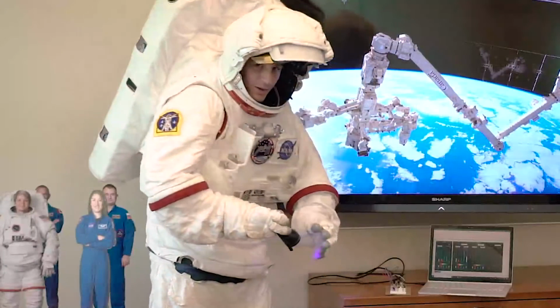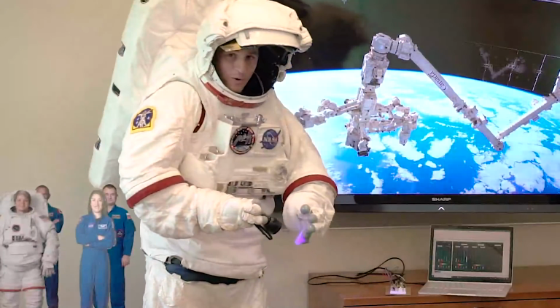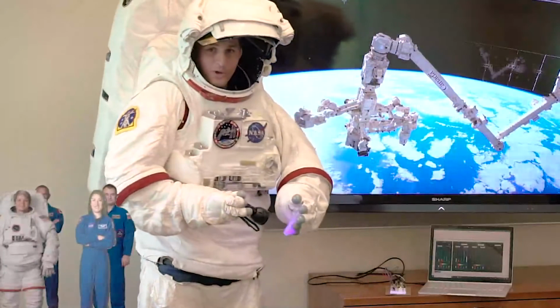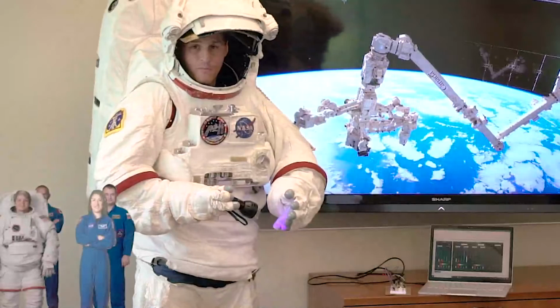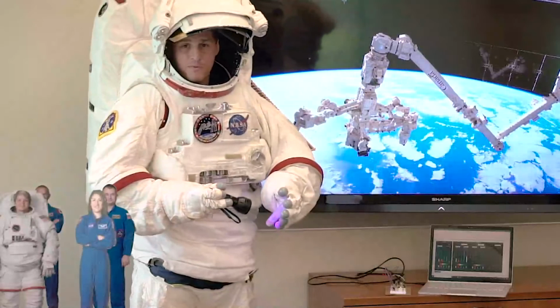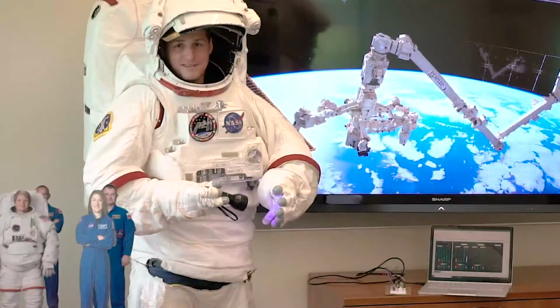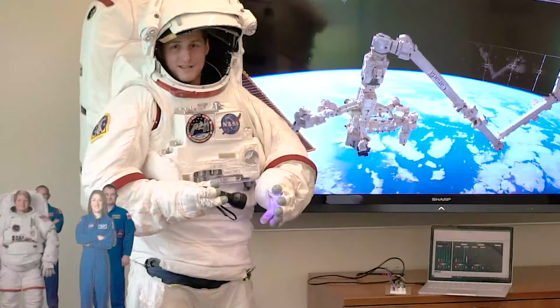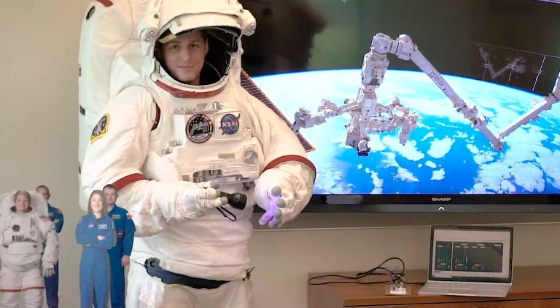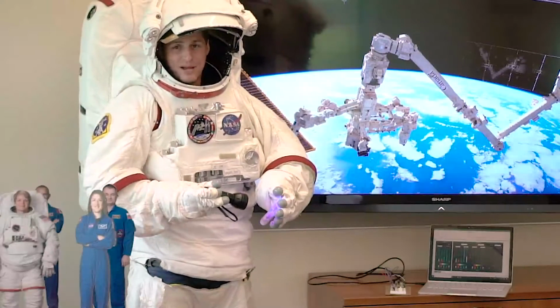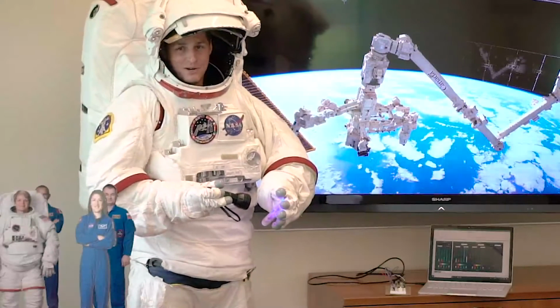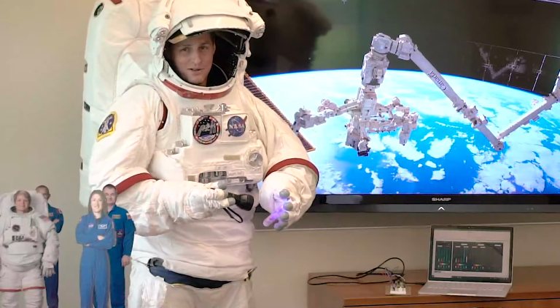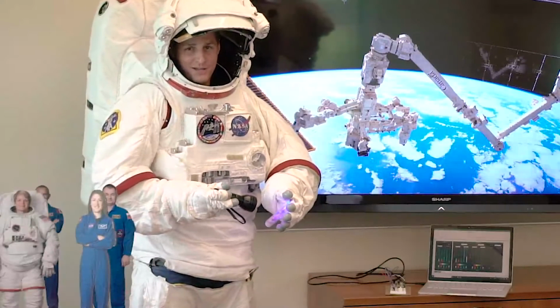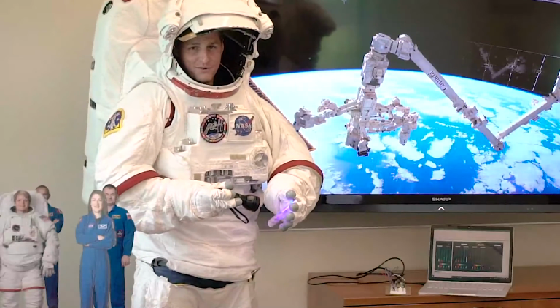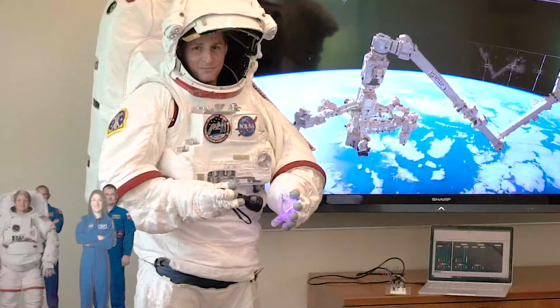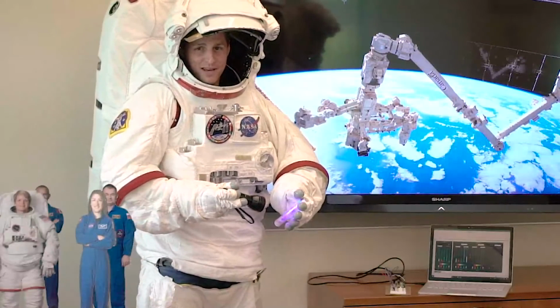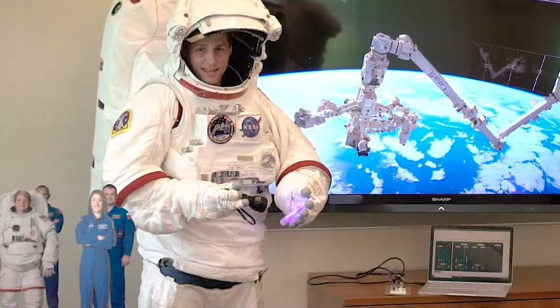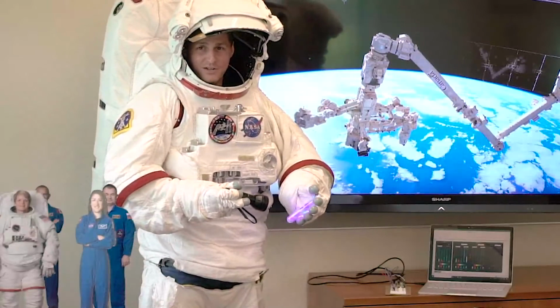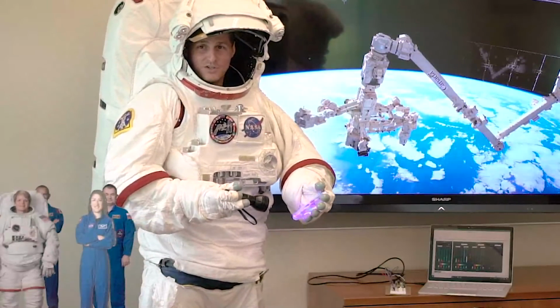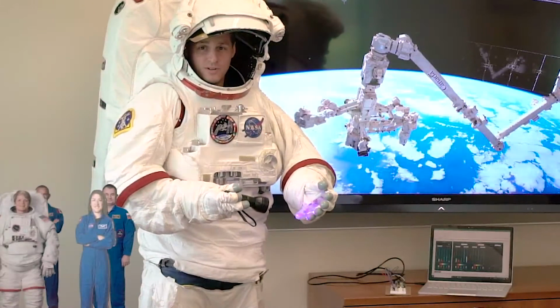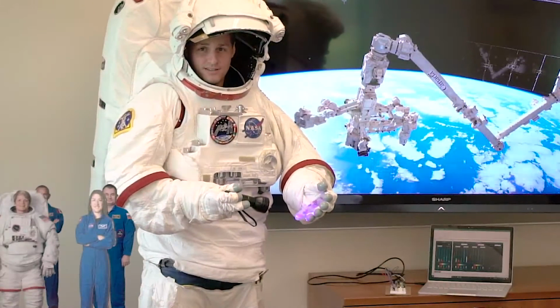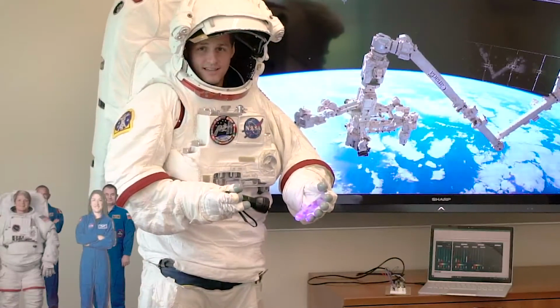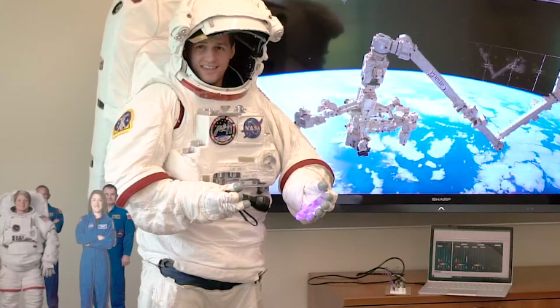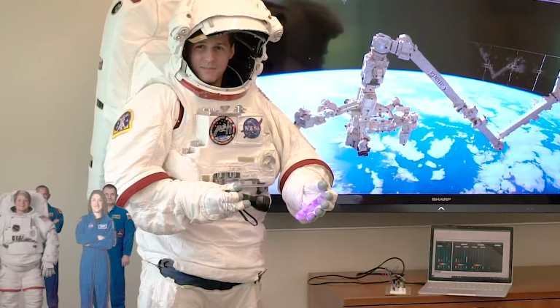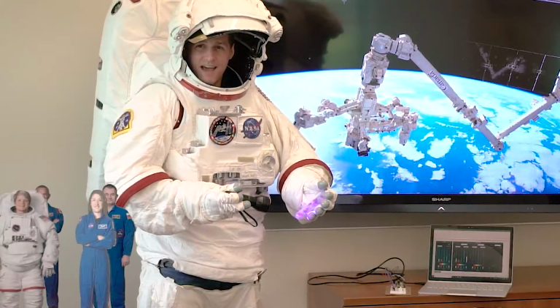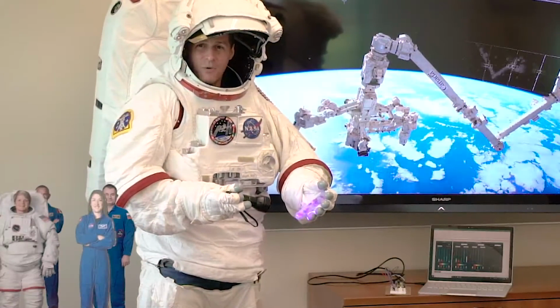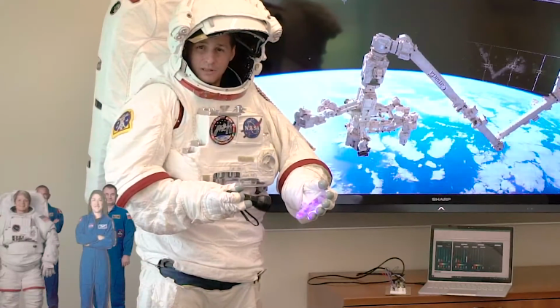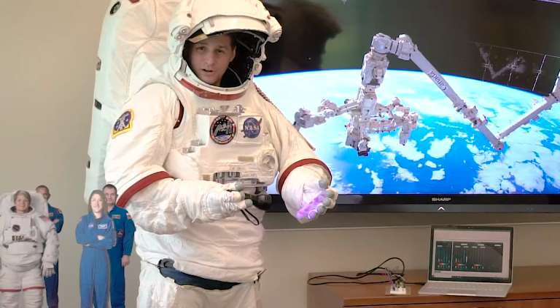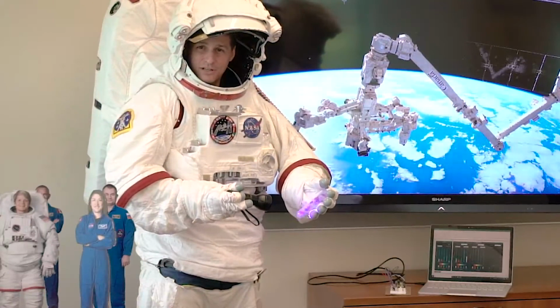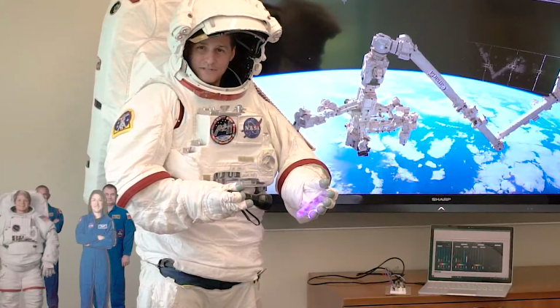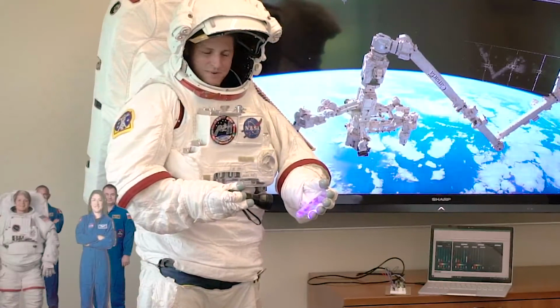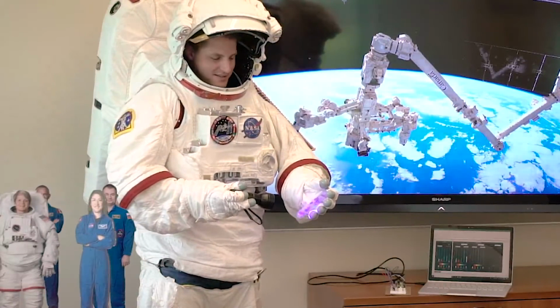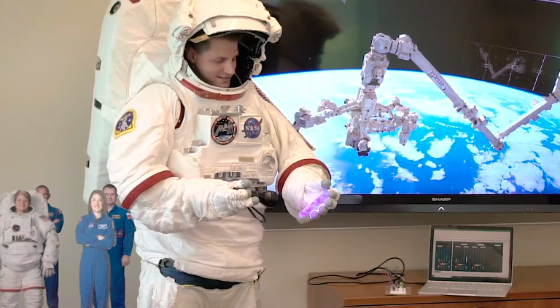We hope you bring this lesson plan to your classroom and engage students in thinking about how we learn to live in space.